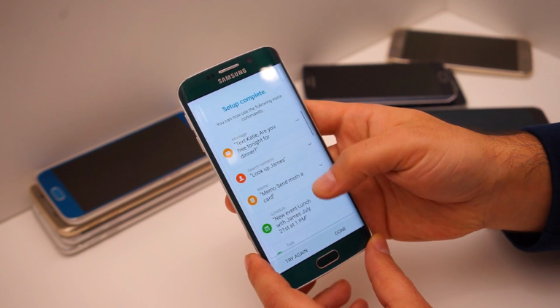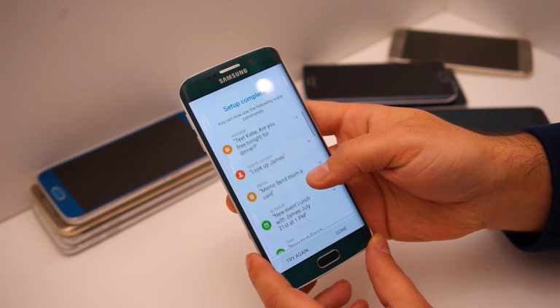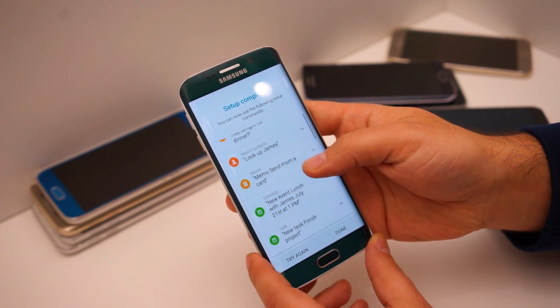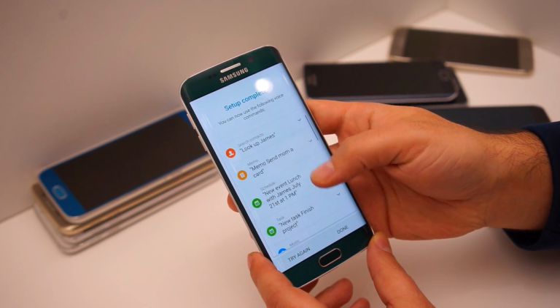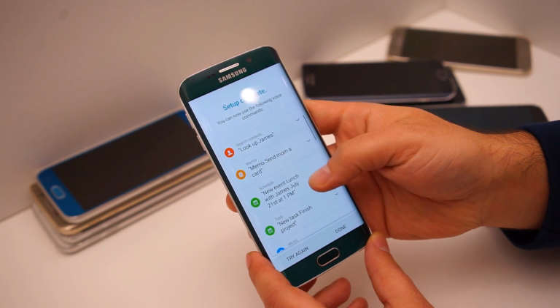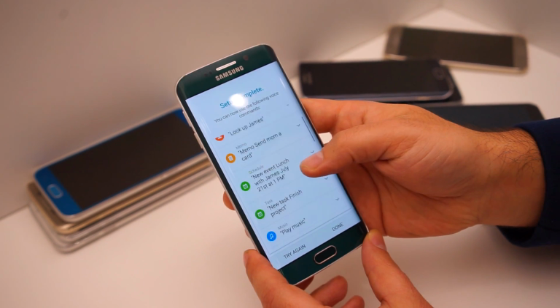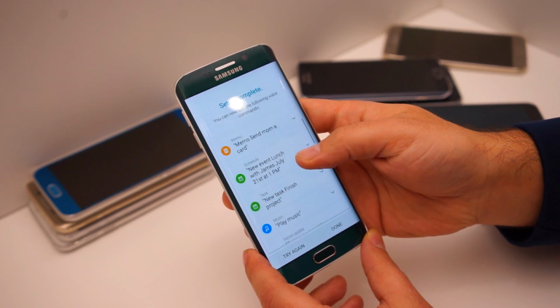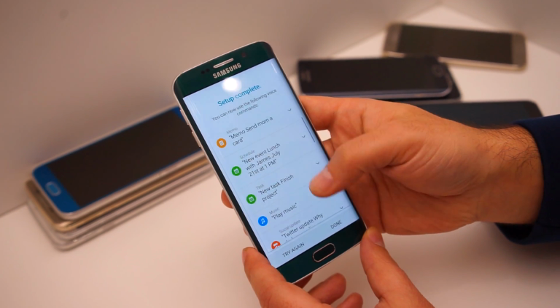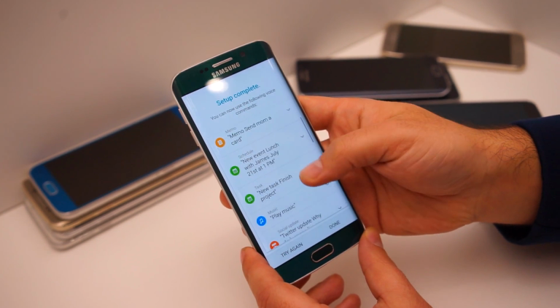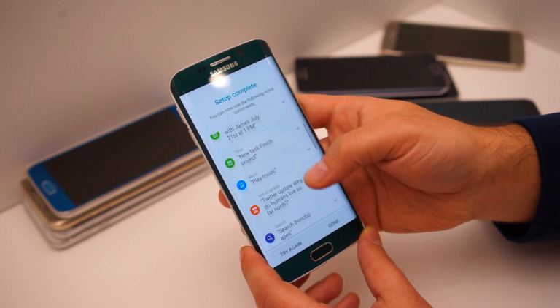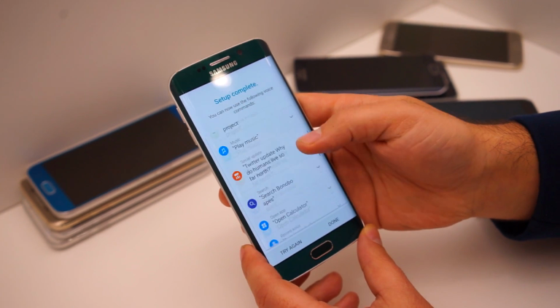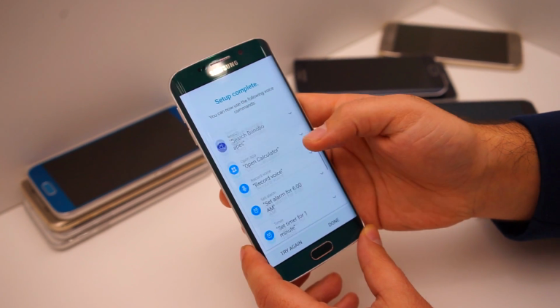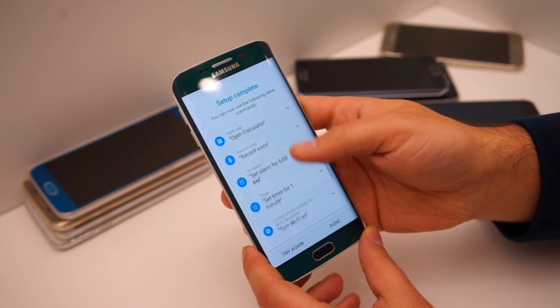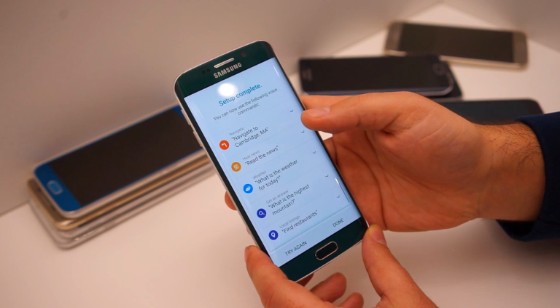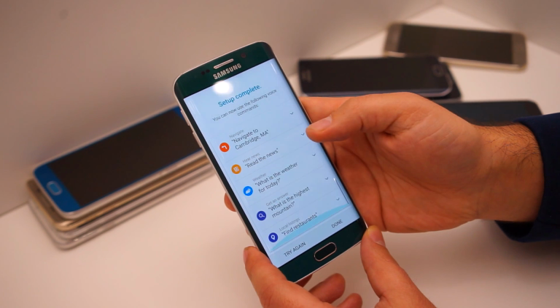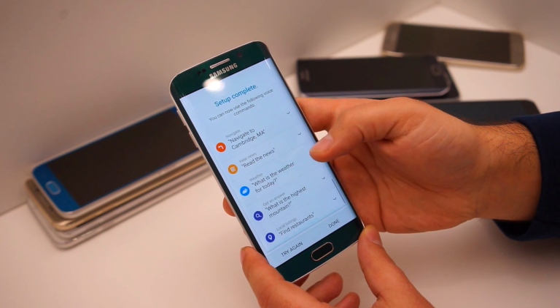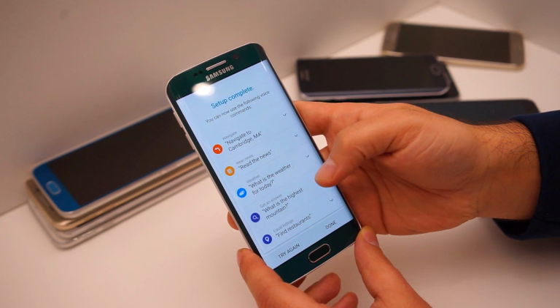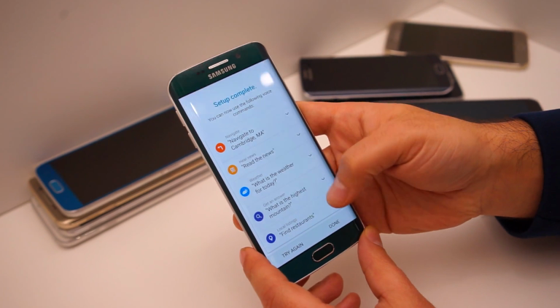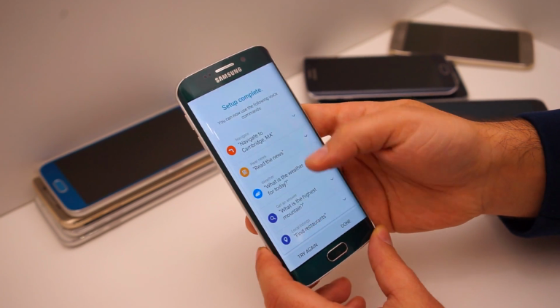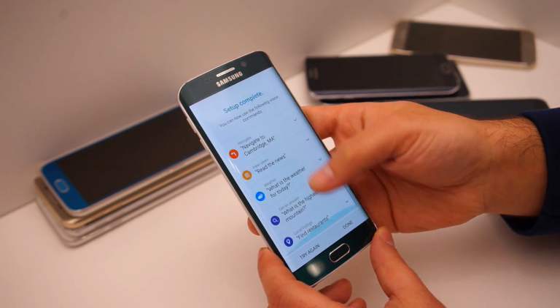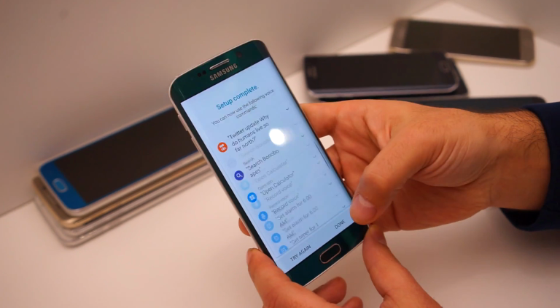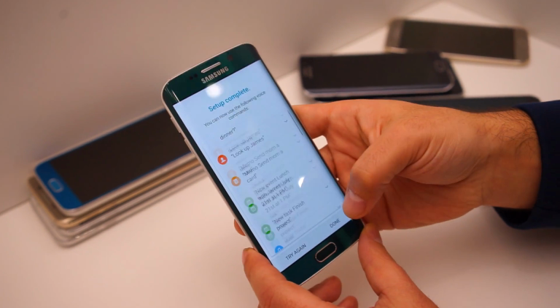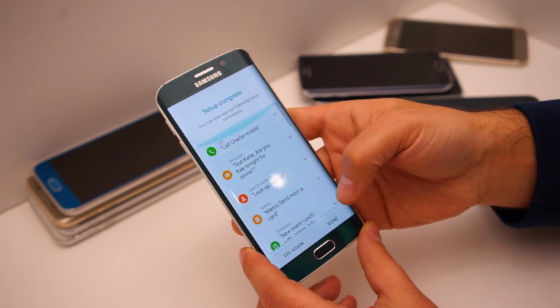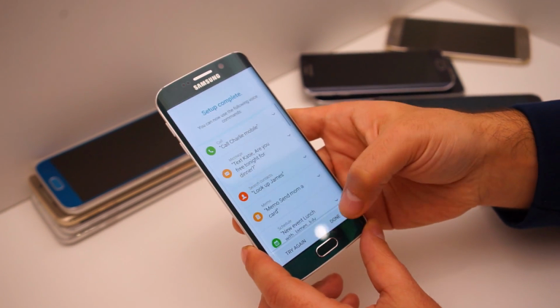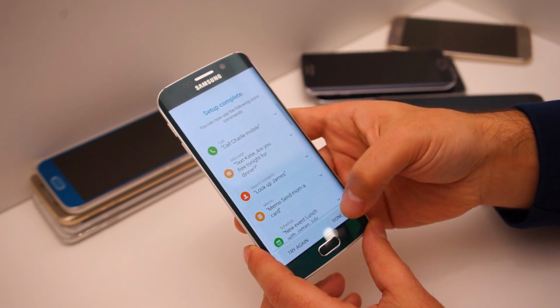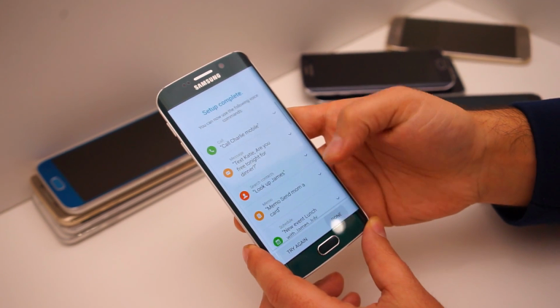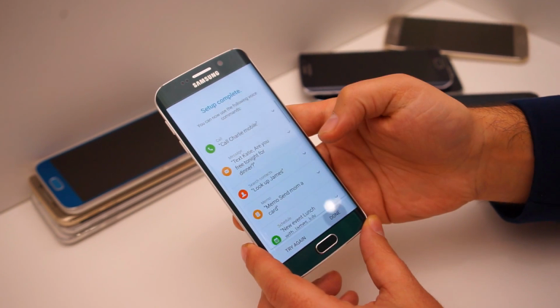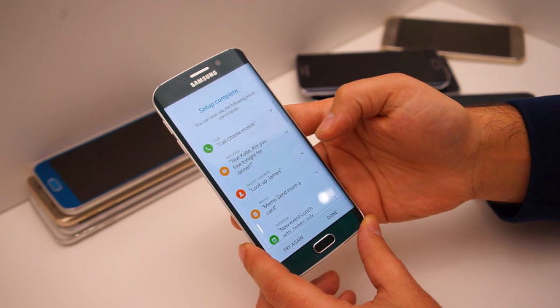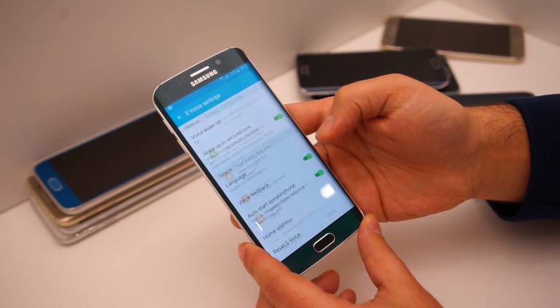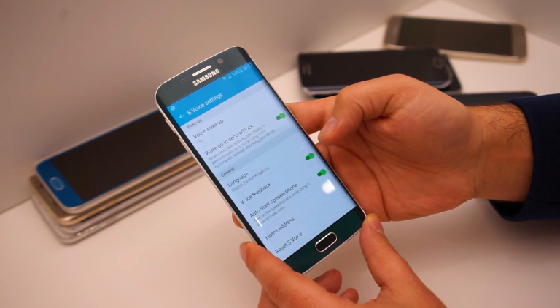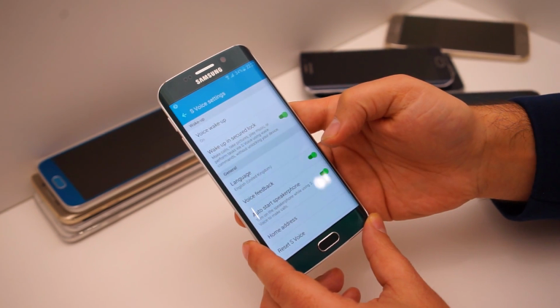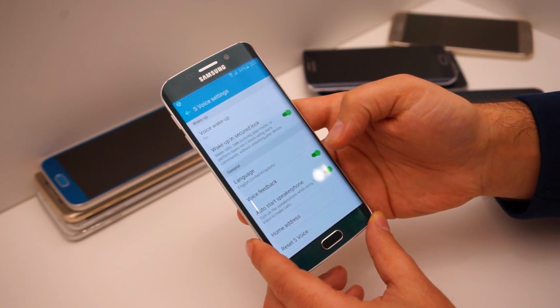It gives you some examples of how you can use it — for calling, text messages, searching contacts, schedule, lots of different things. You might want to explore those, and then press complete.